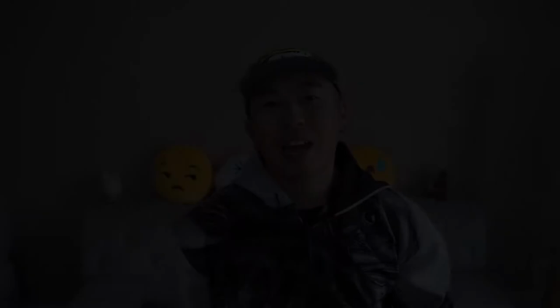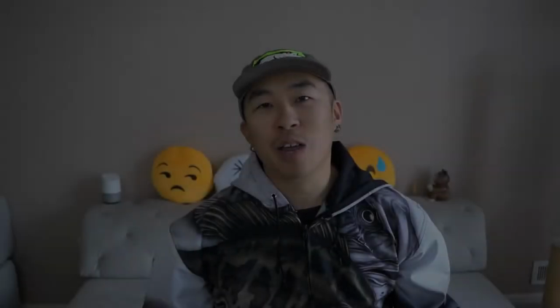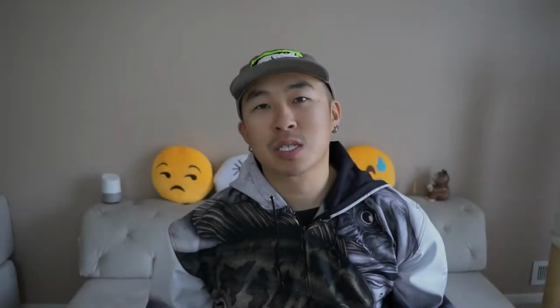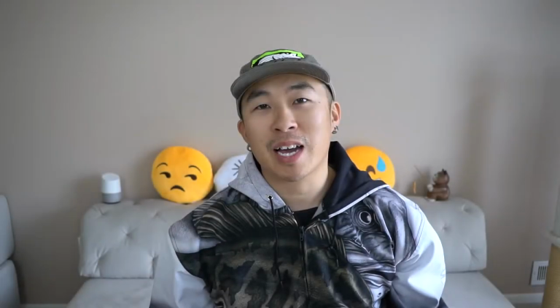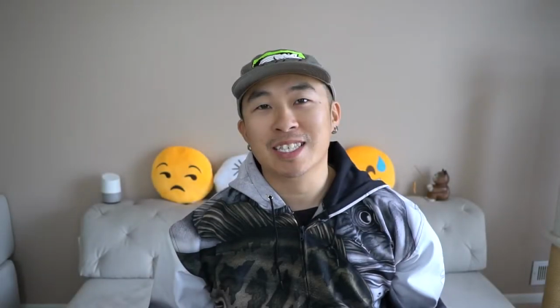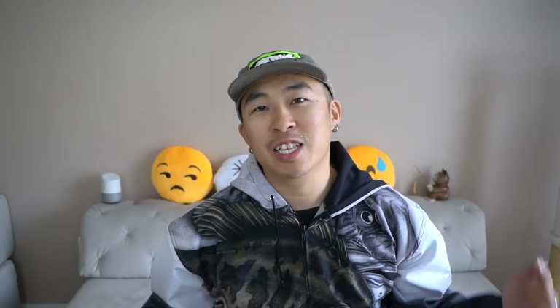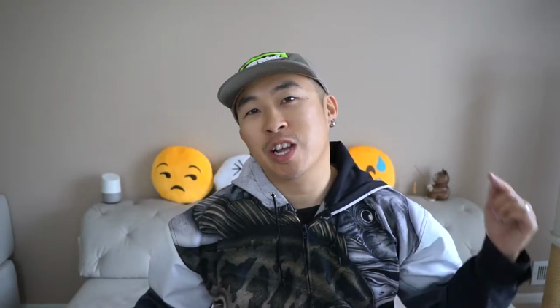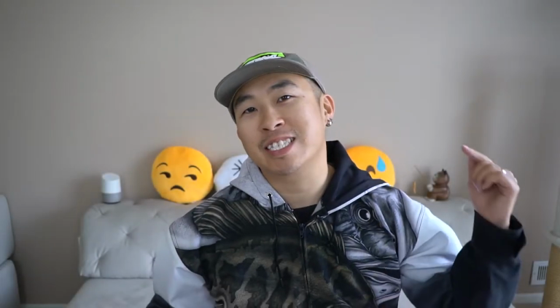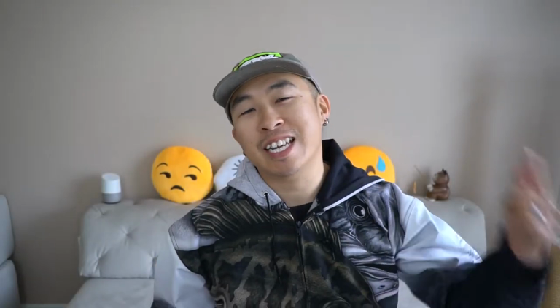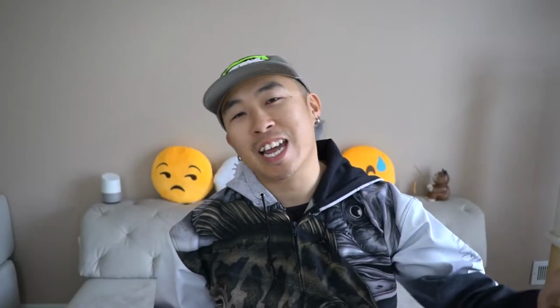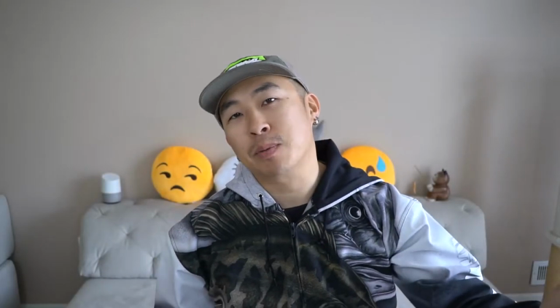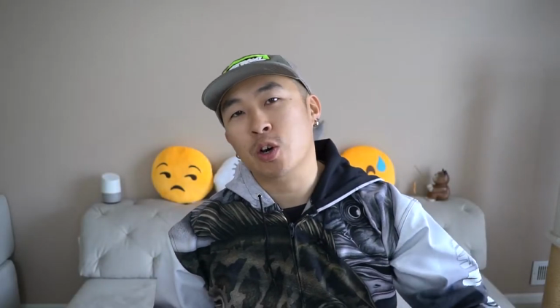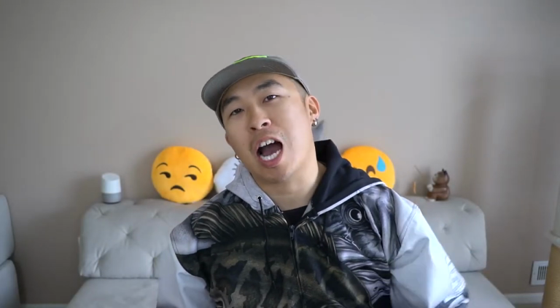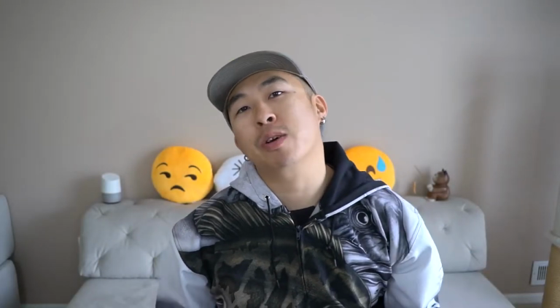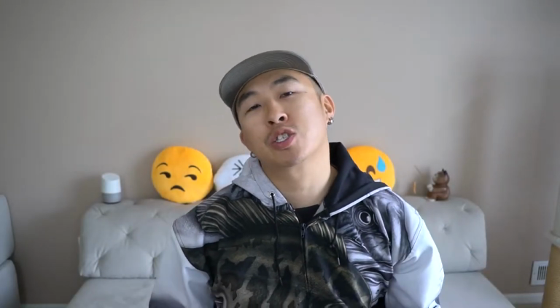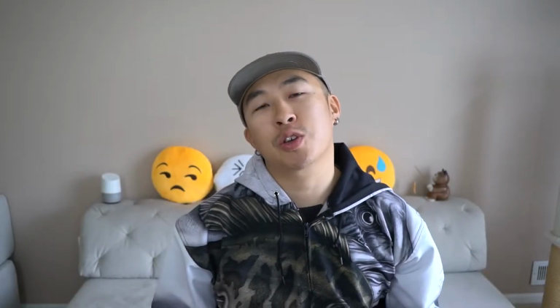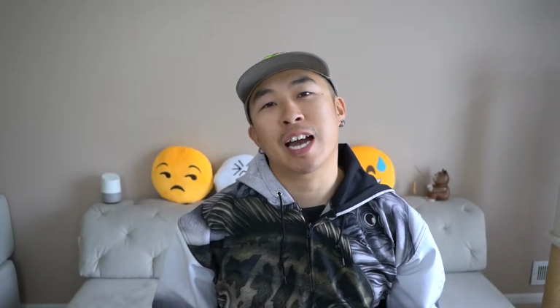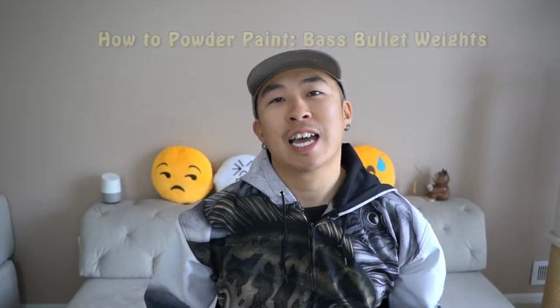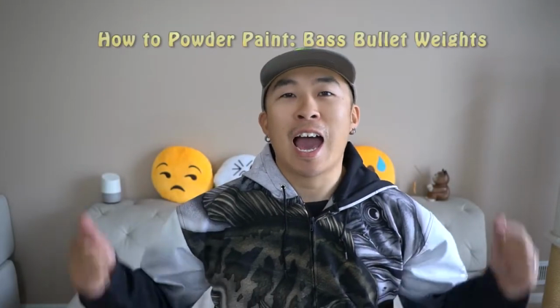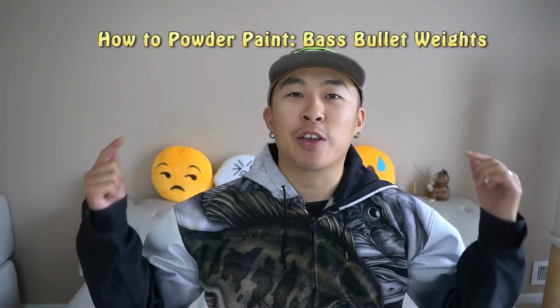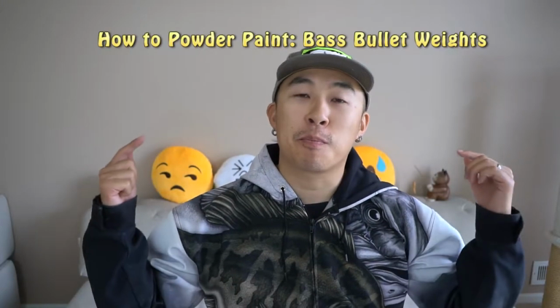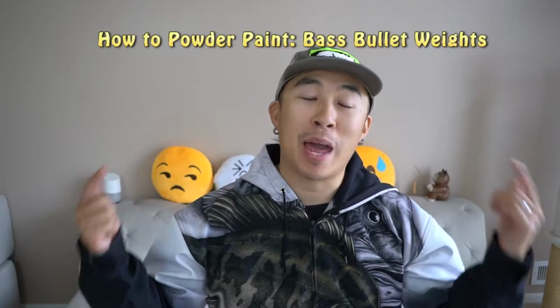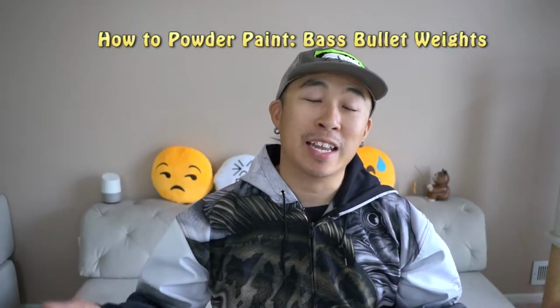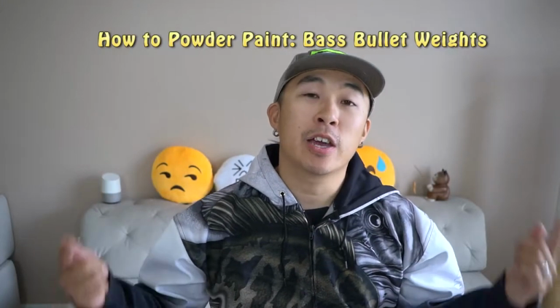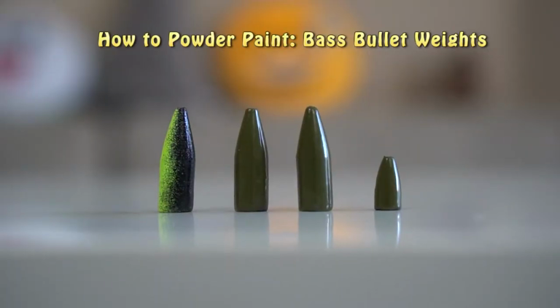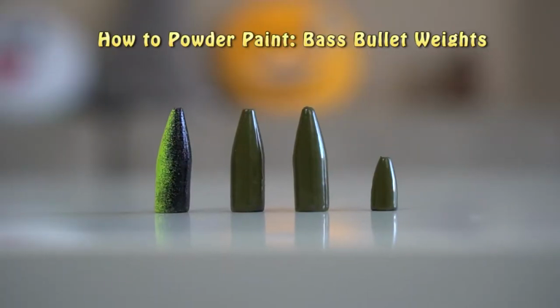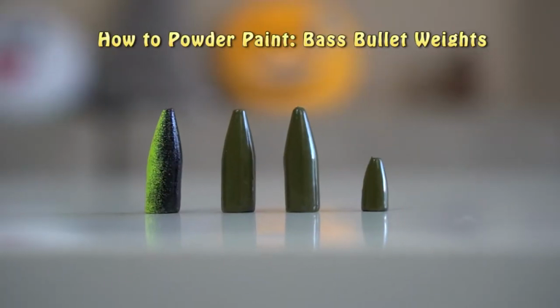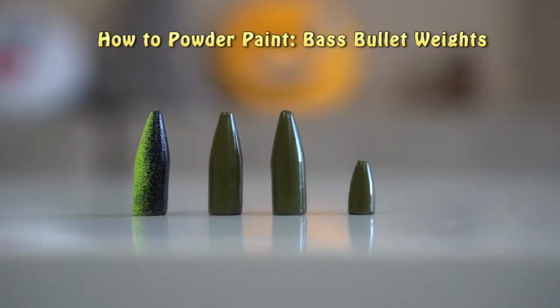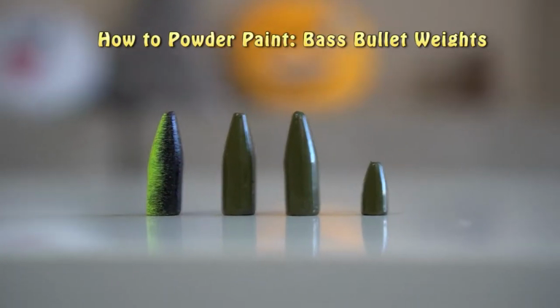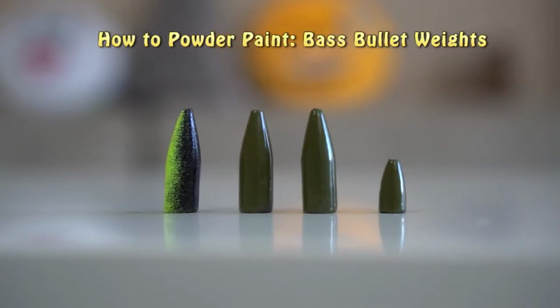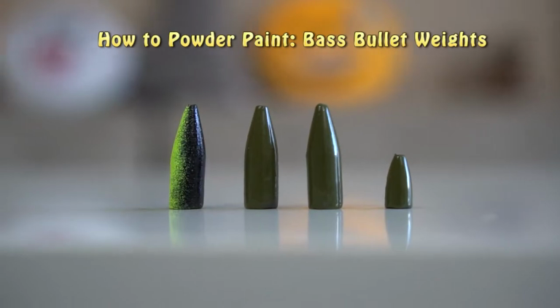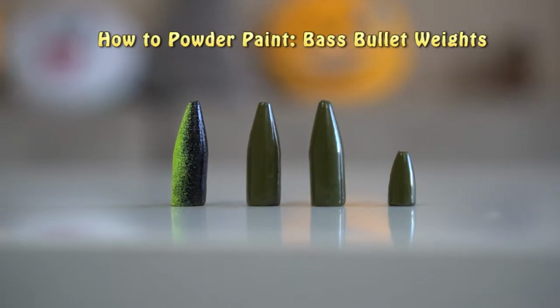Hey, what's up guys? In today's T-Day episode, I'm going to show you guys how you can paint your bullet bass weights.